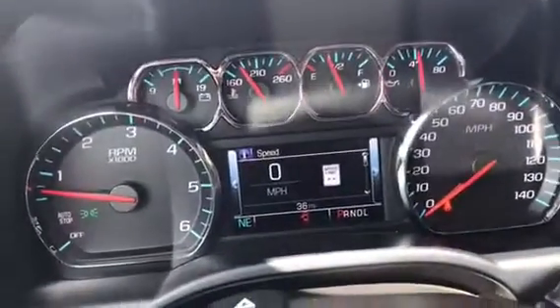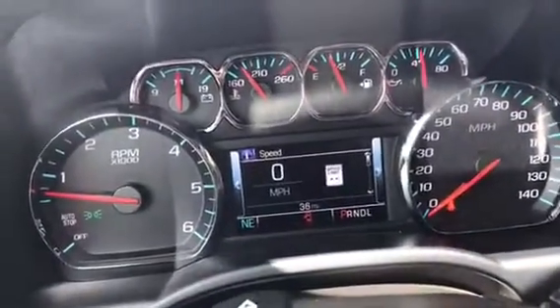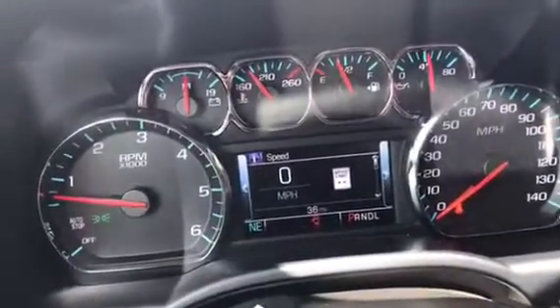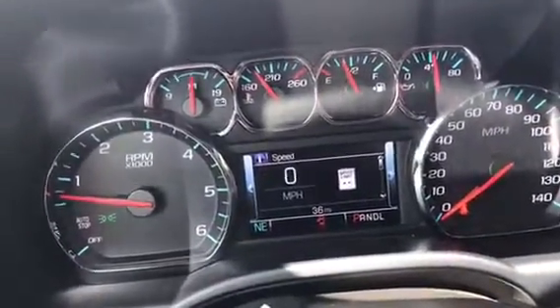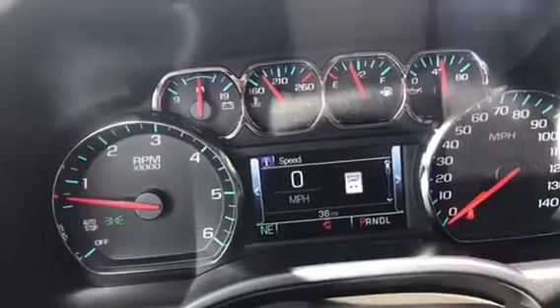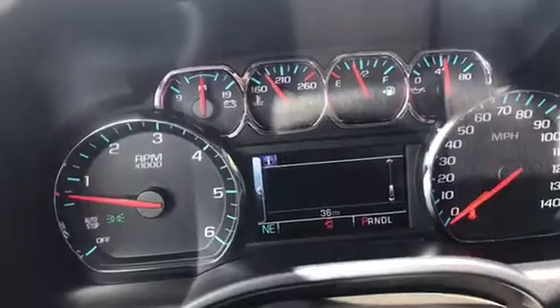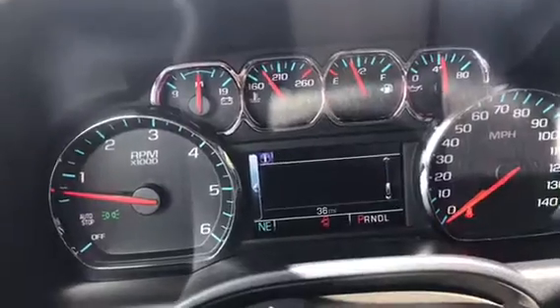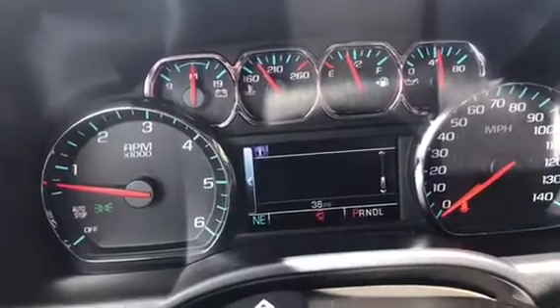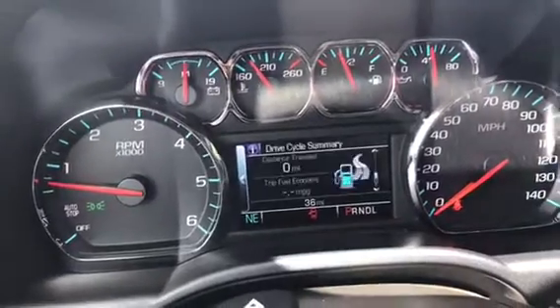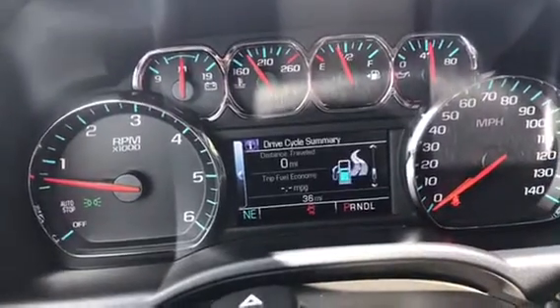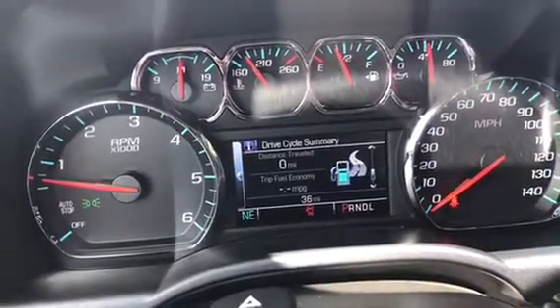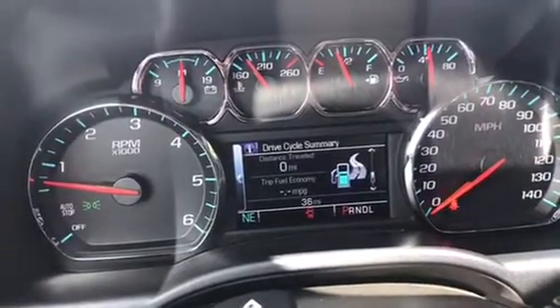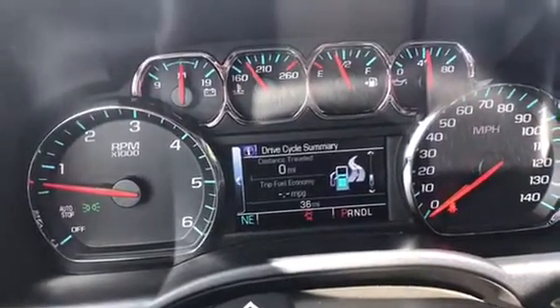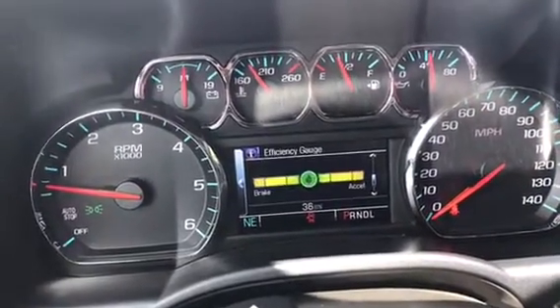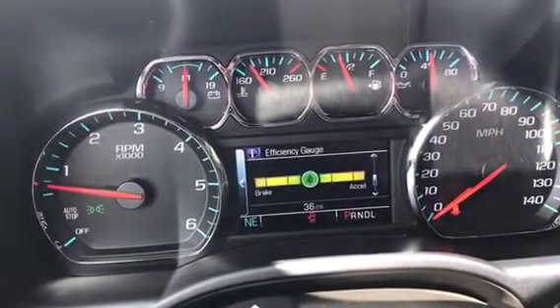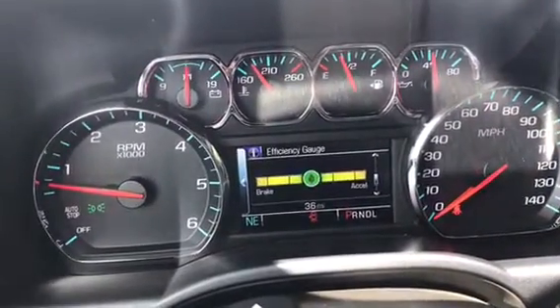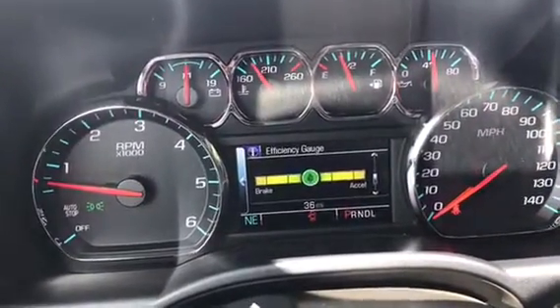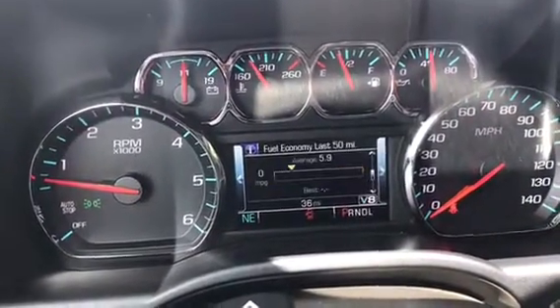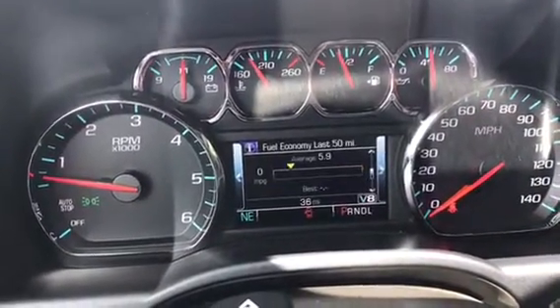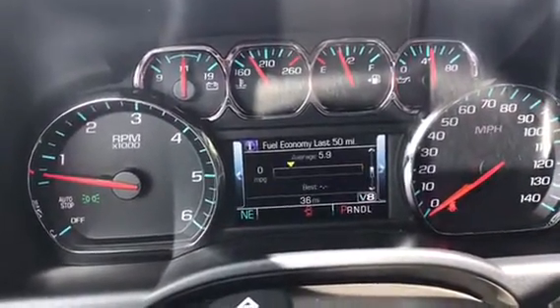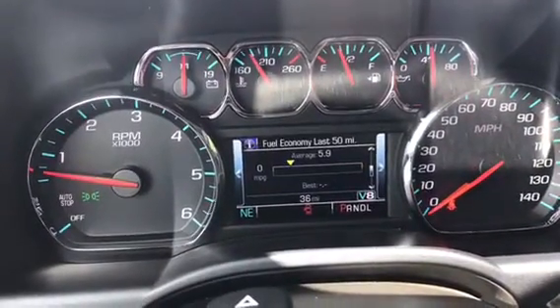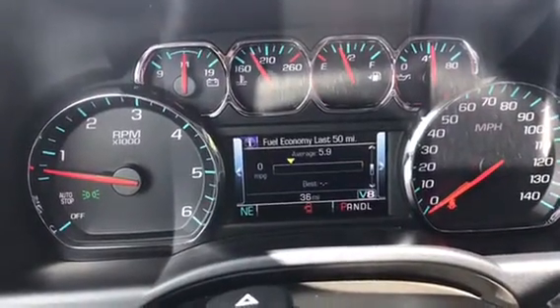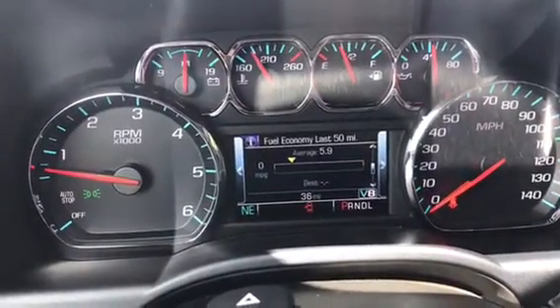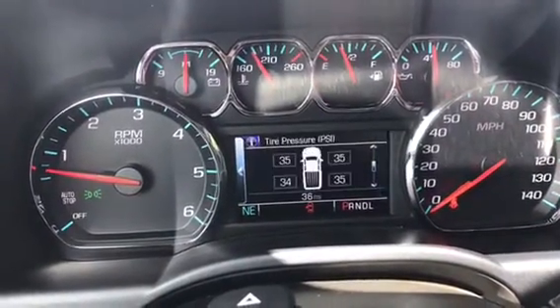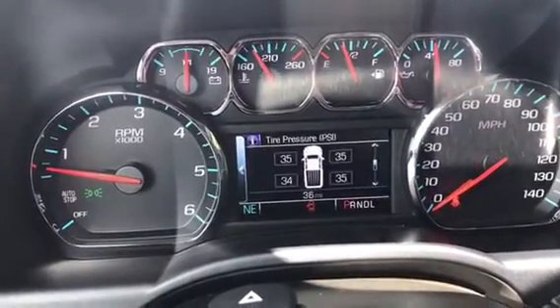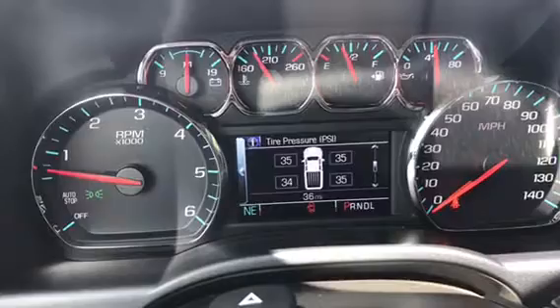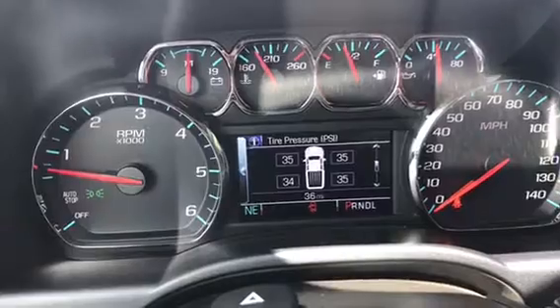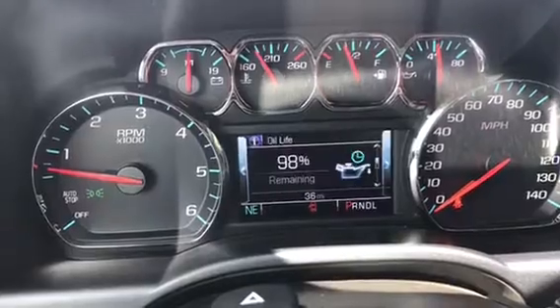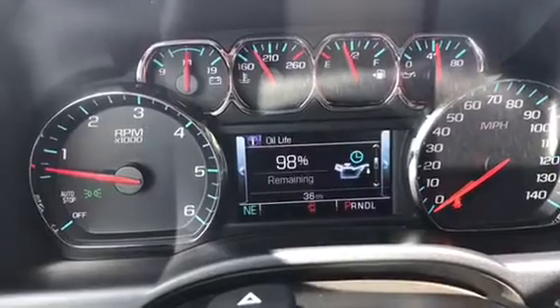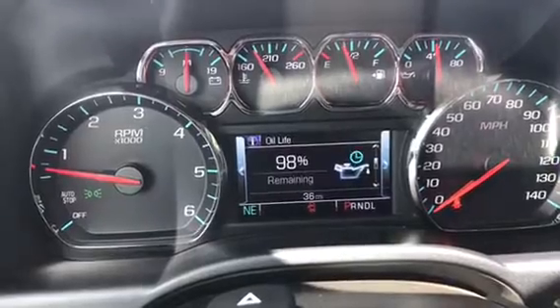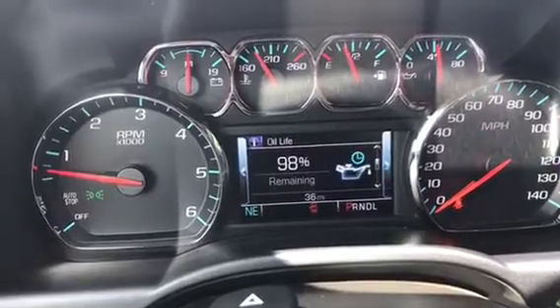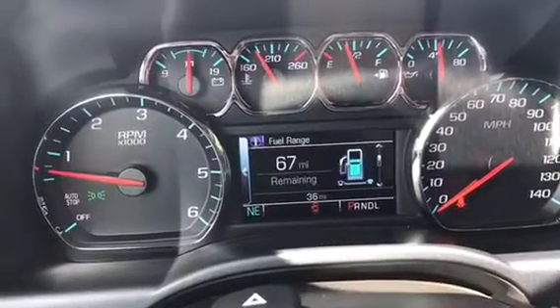The screen in the instrument cluster will give you information such as your tire pressure, your fuel economy, your range, and so on and so forth.